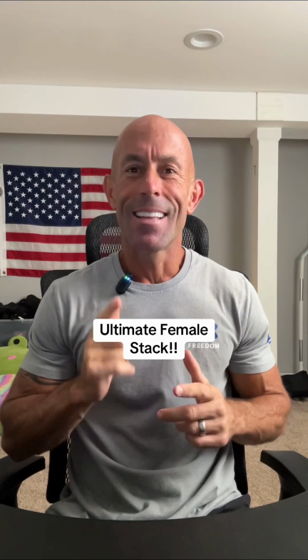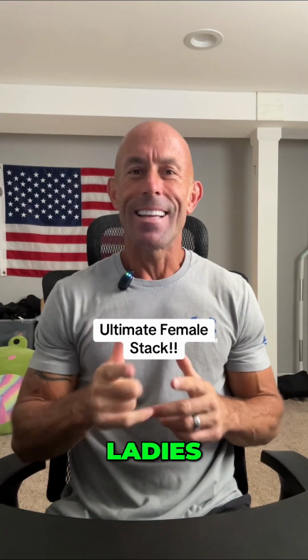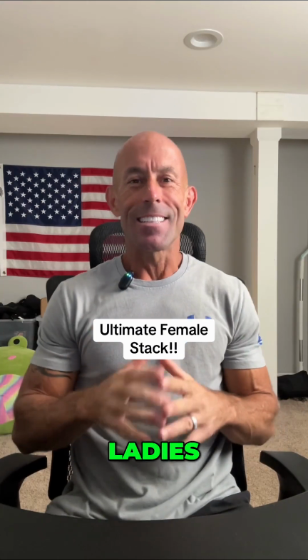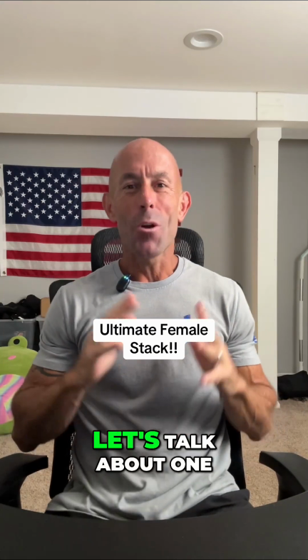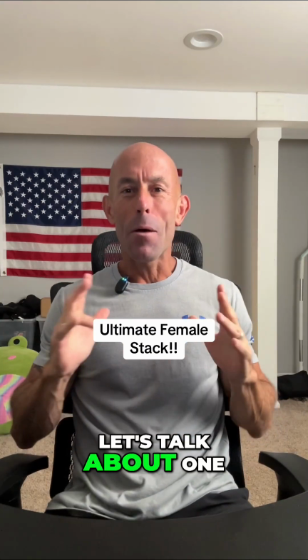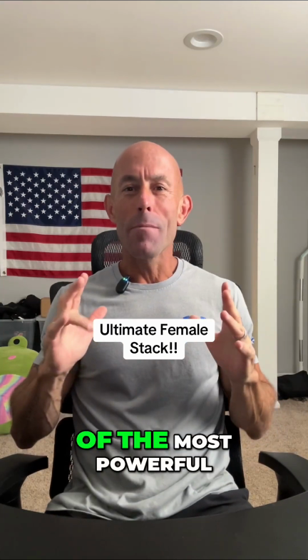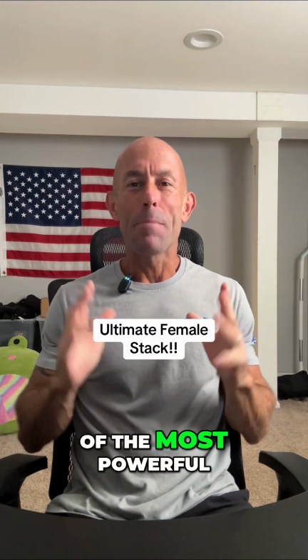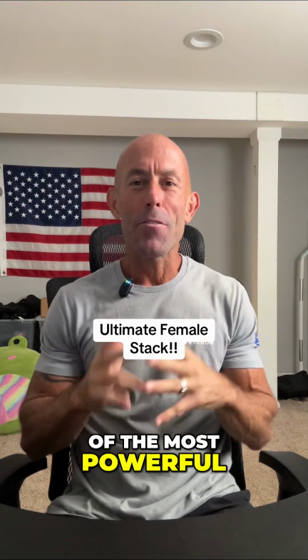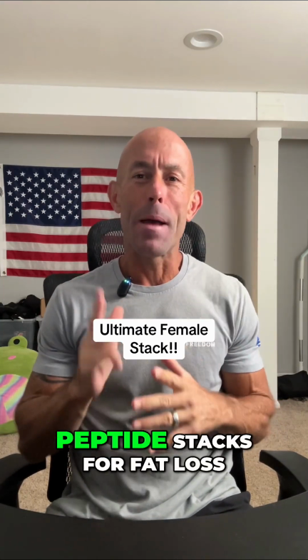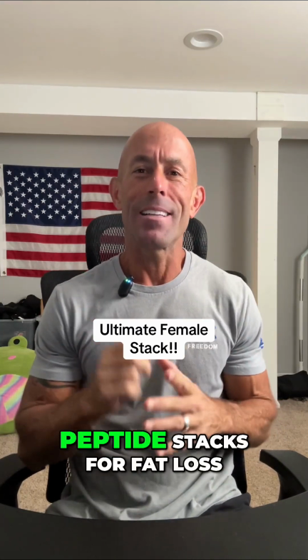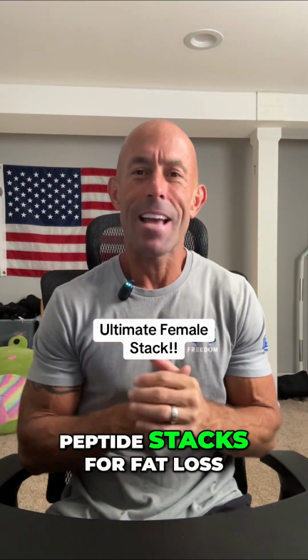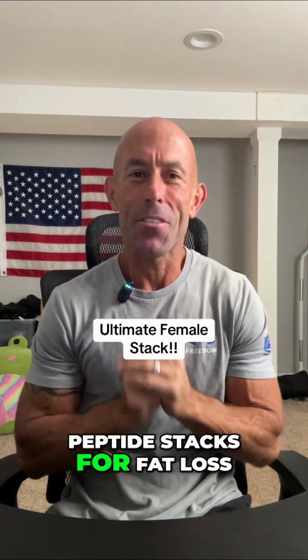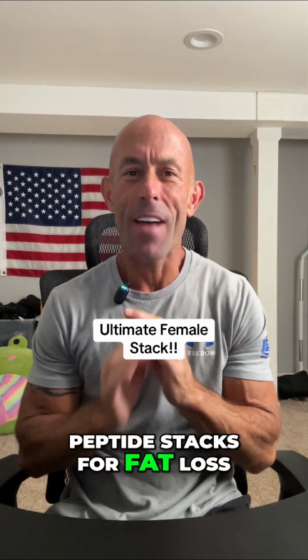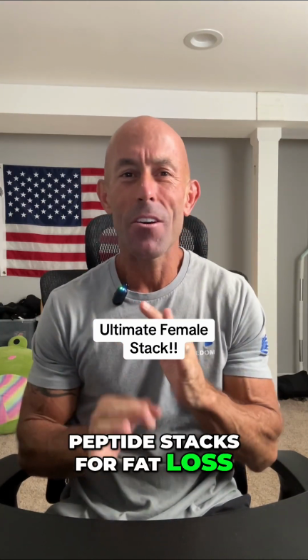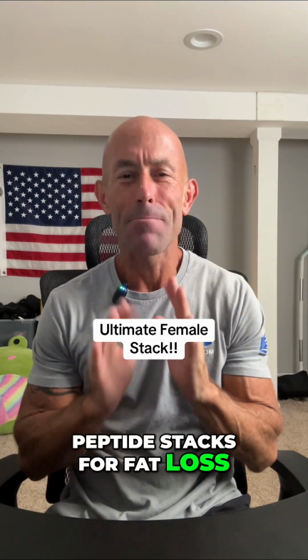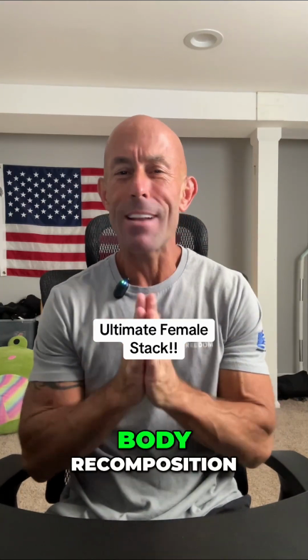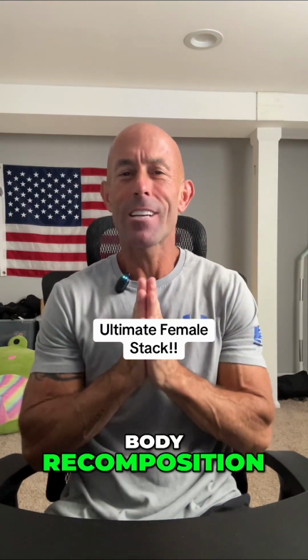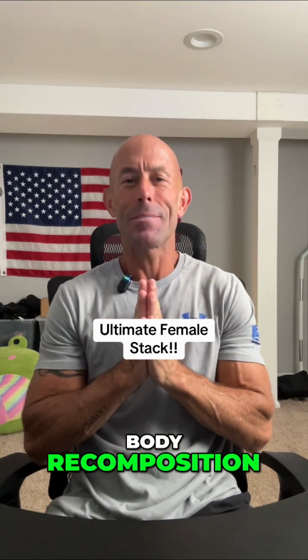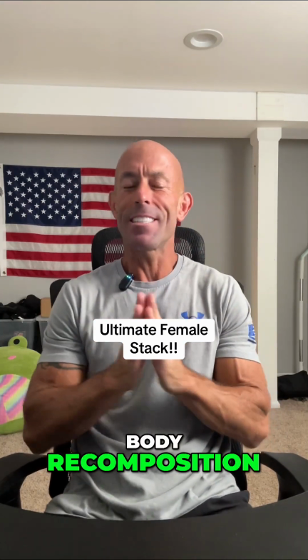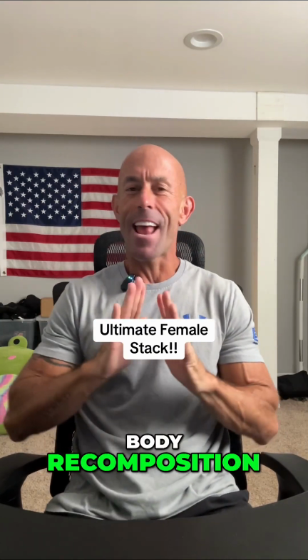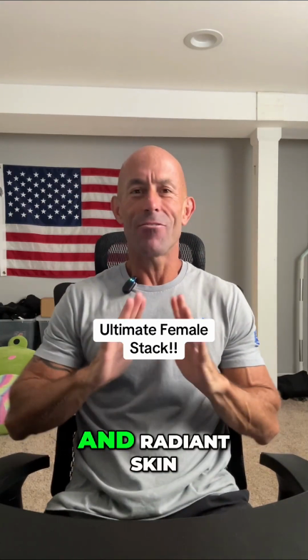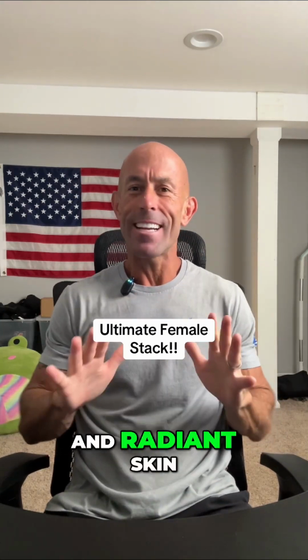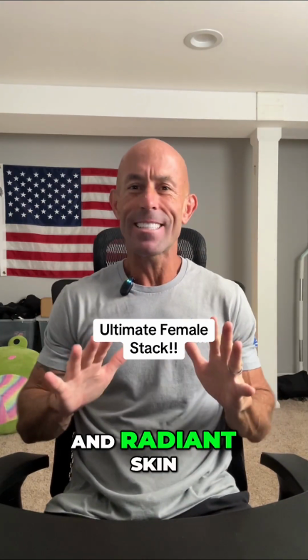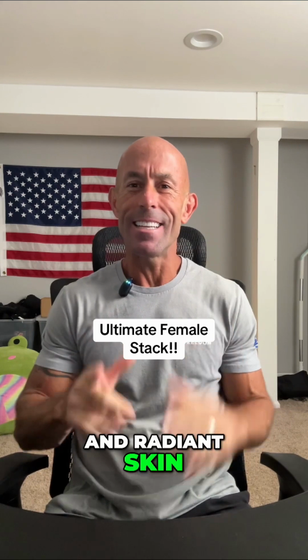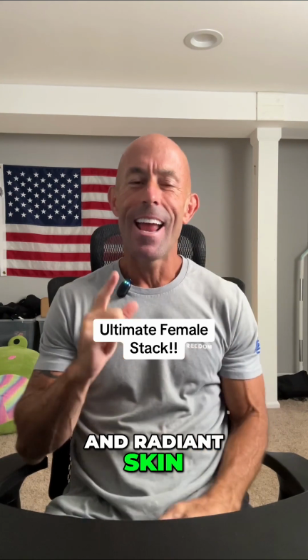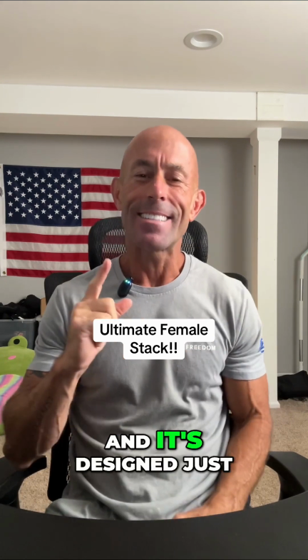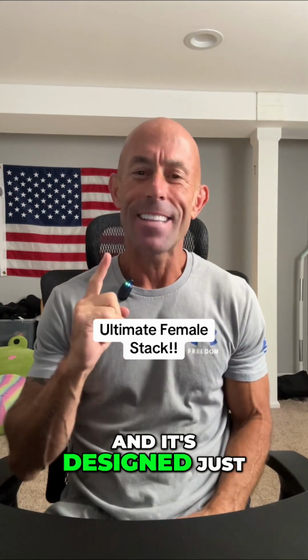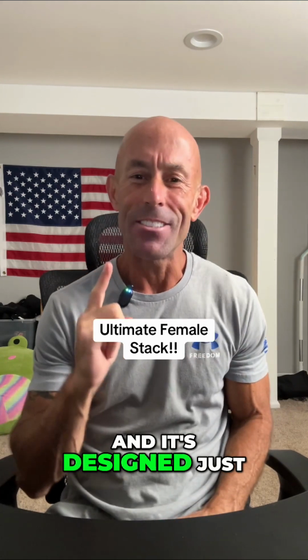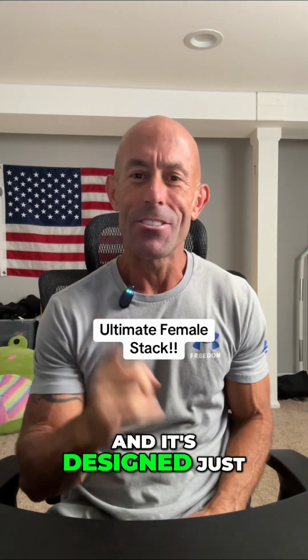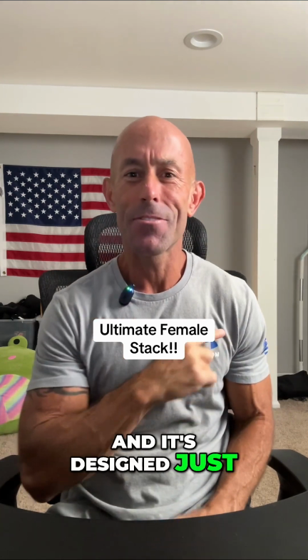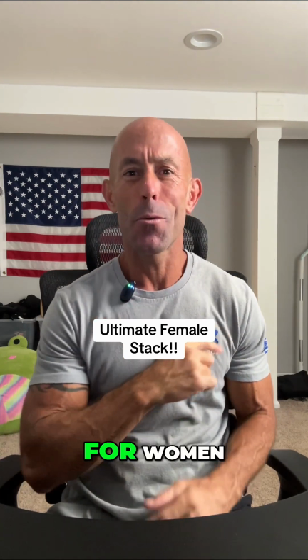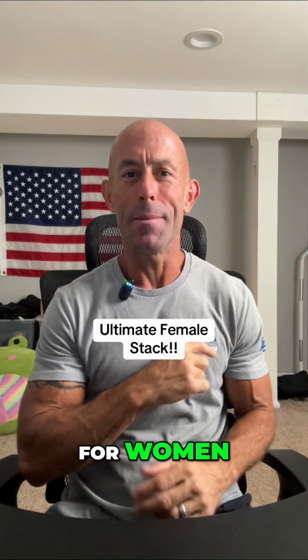Ladies, let's talk about one of the most powerful peptide stacks for fat loss, body recomposition, and radiant skin — and it's designed just for women.